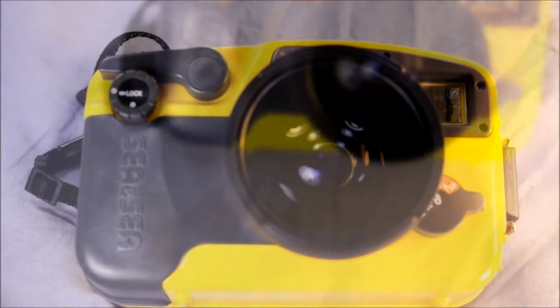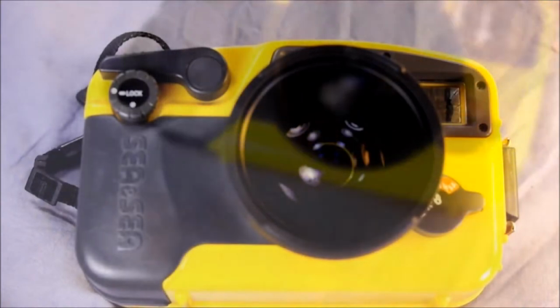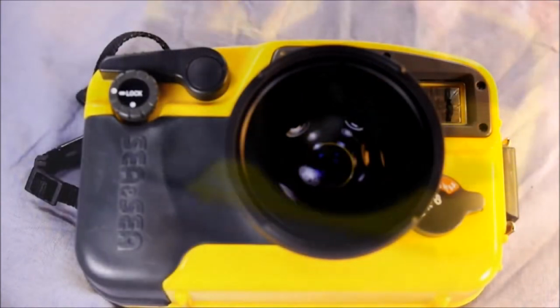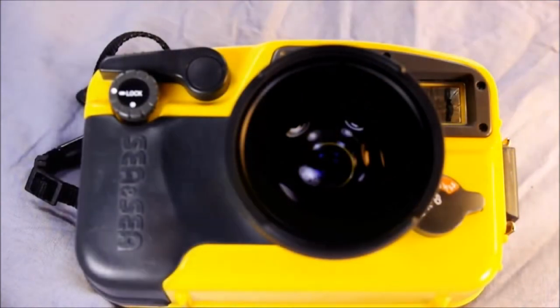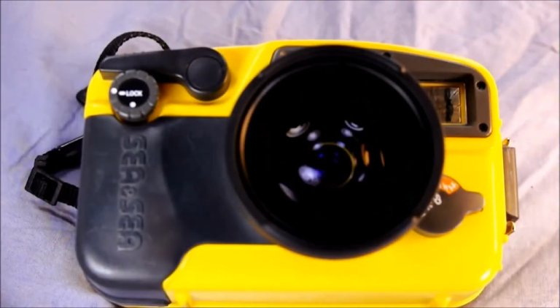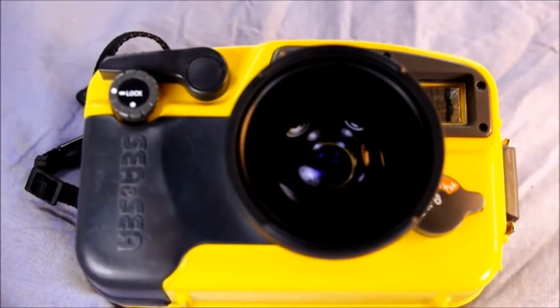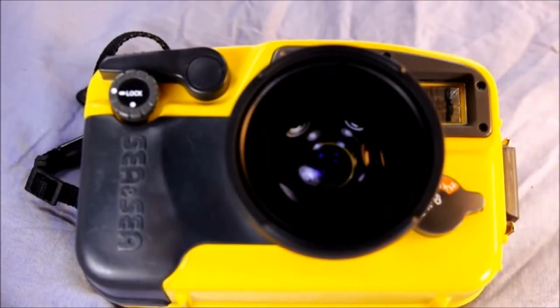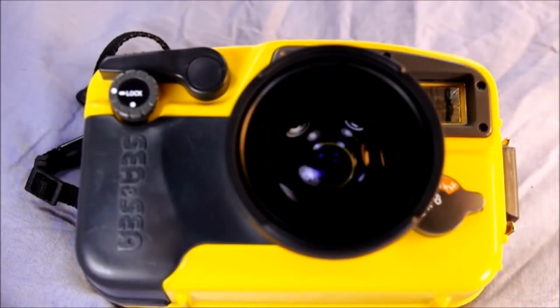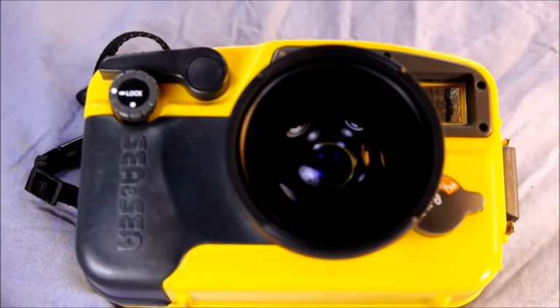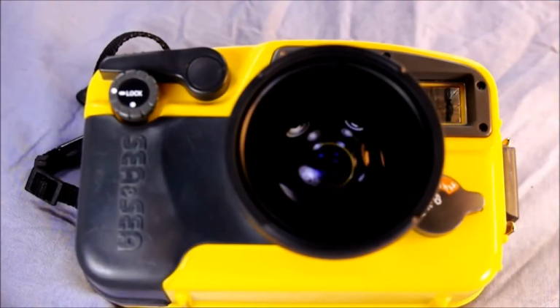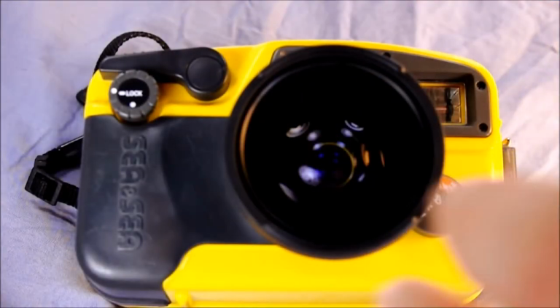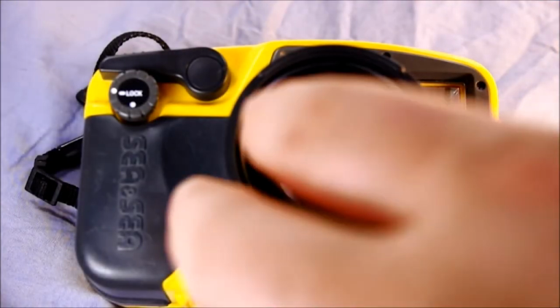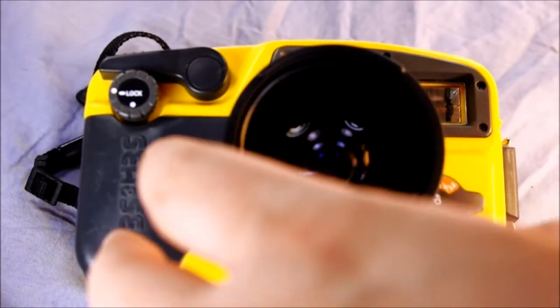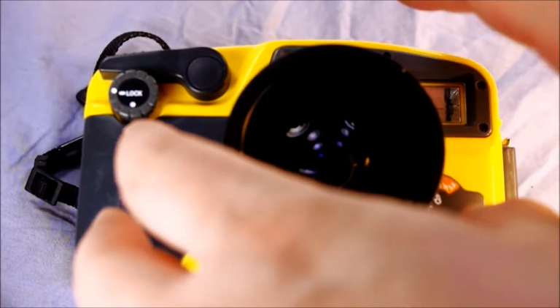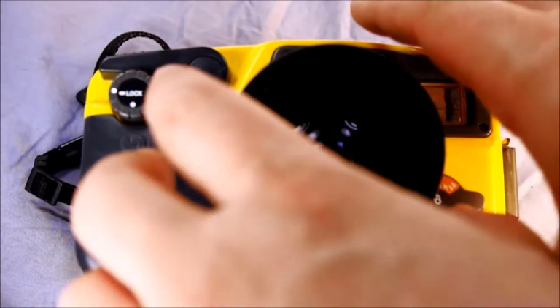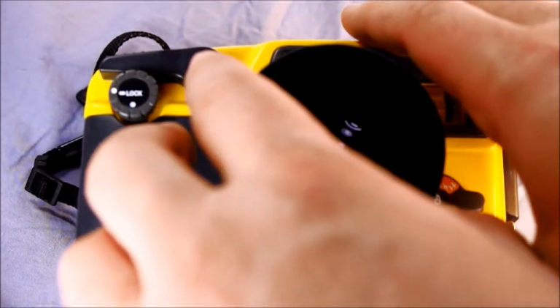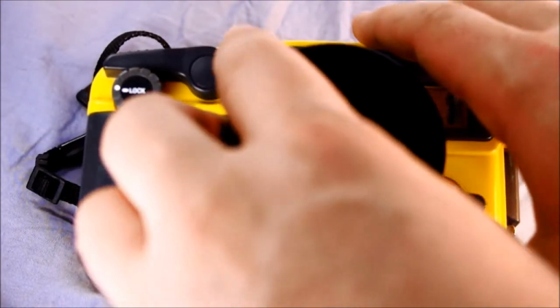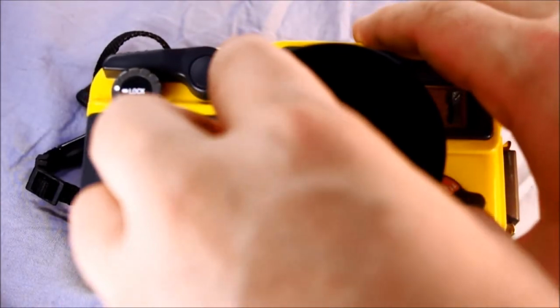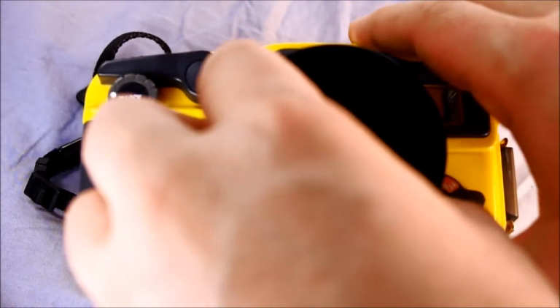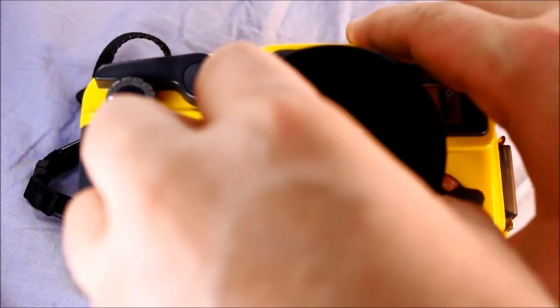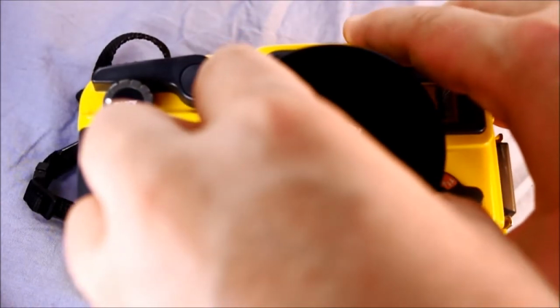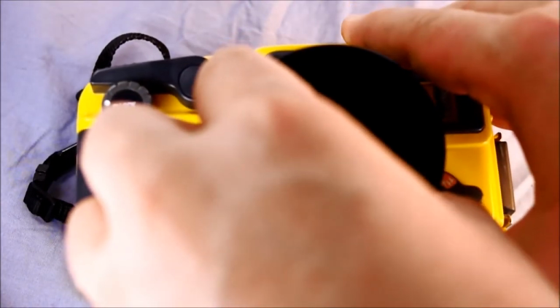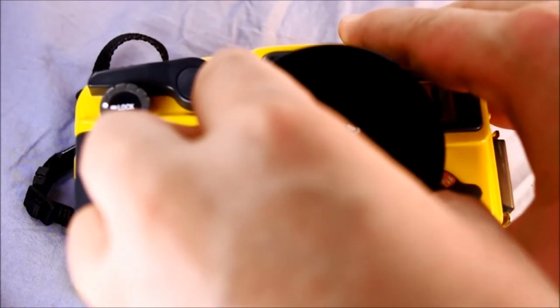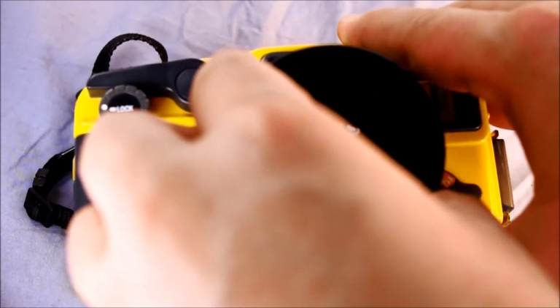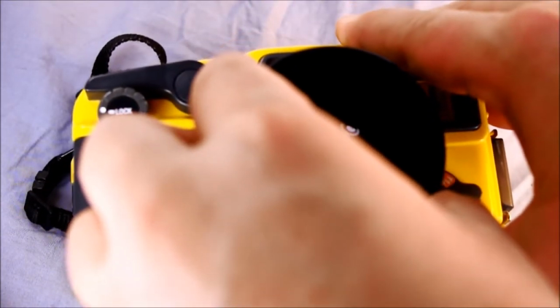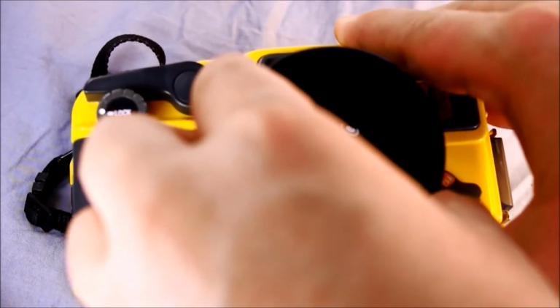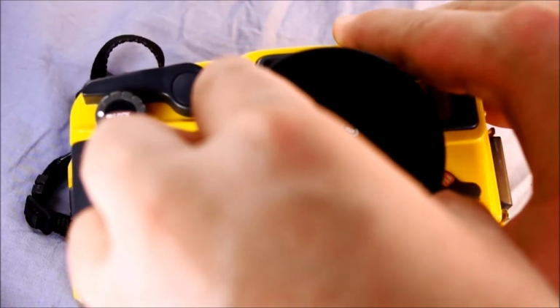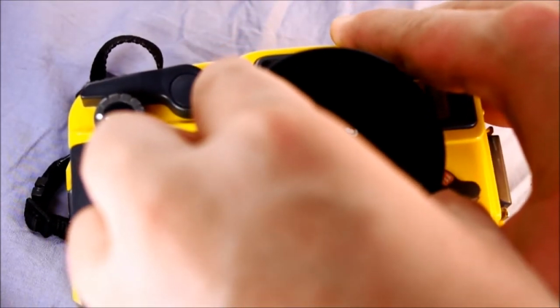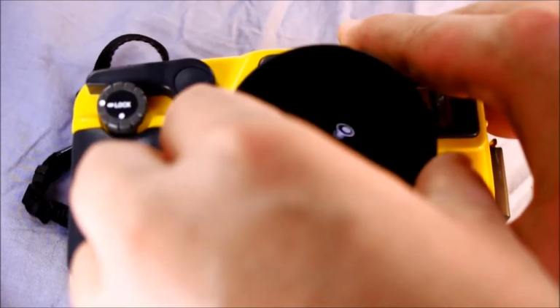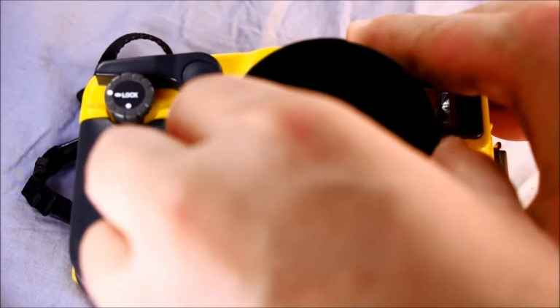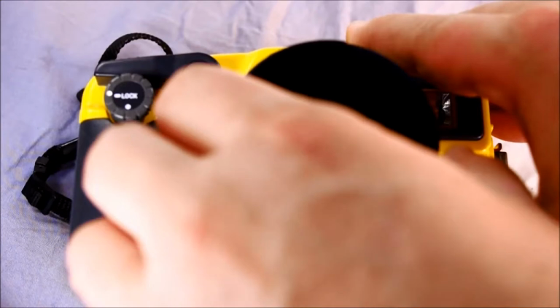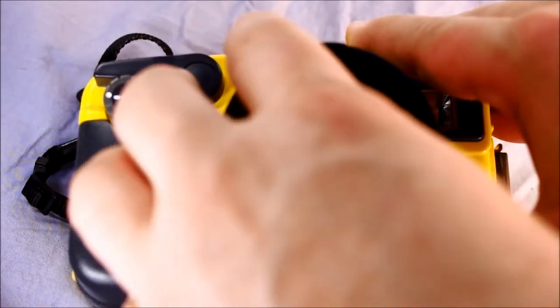To unmount the lens, you simply do the opposite — twist it counter or anti-clockwise.